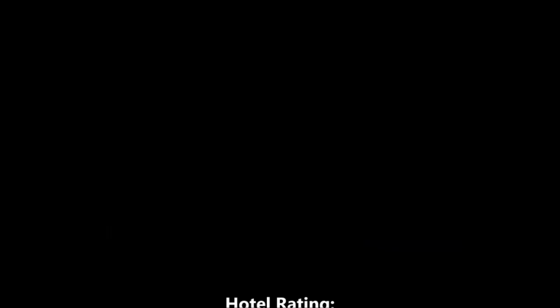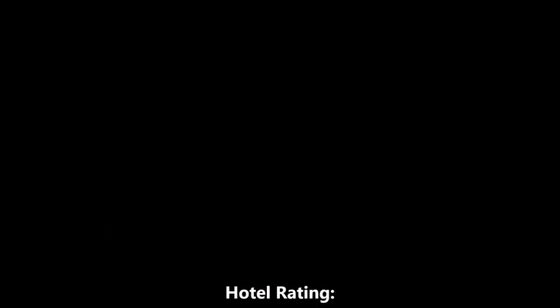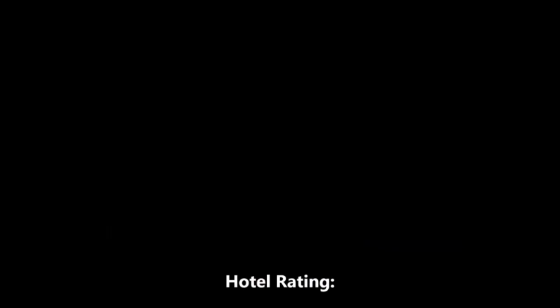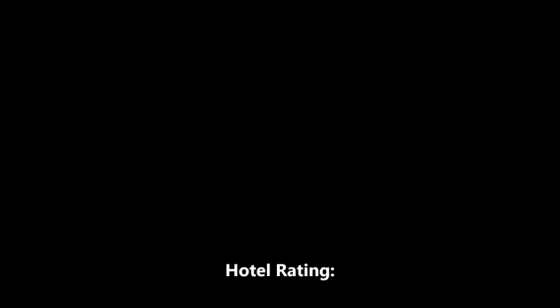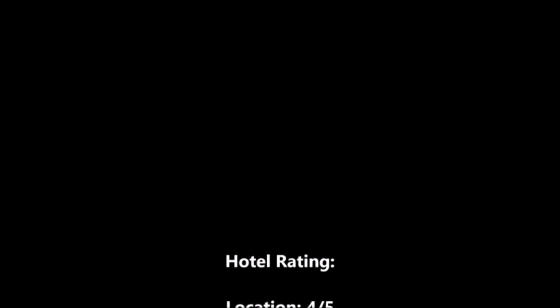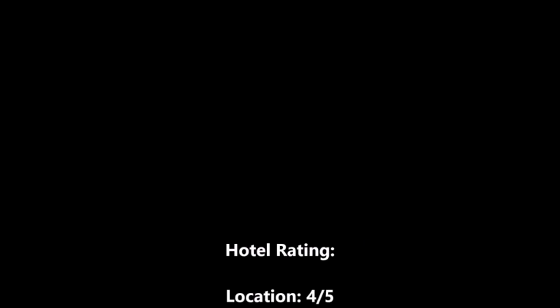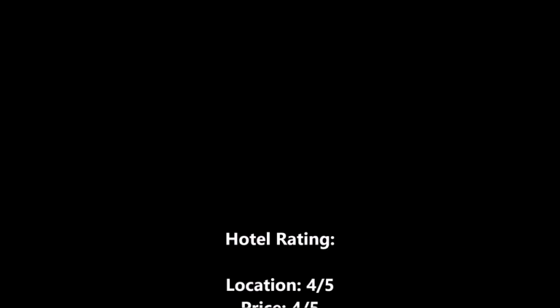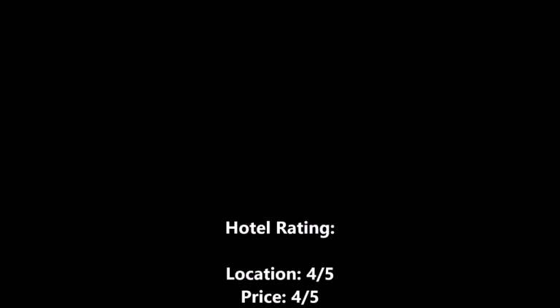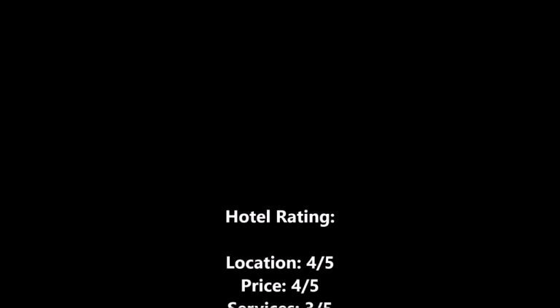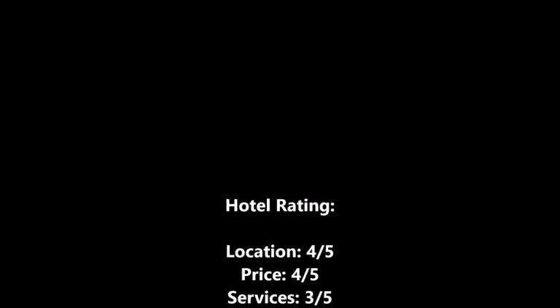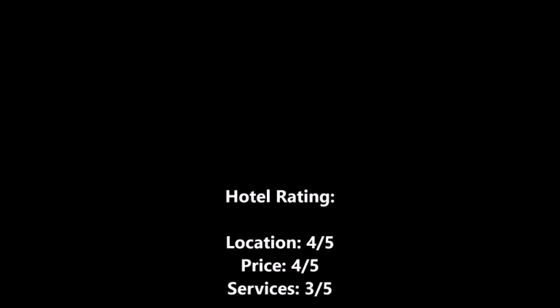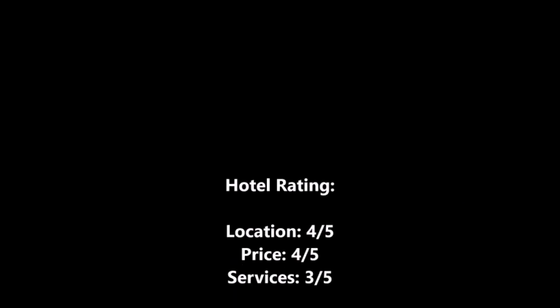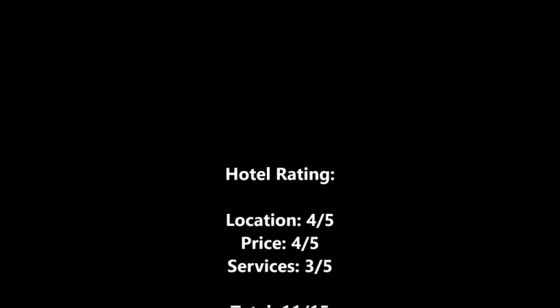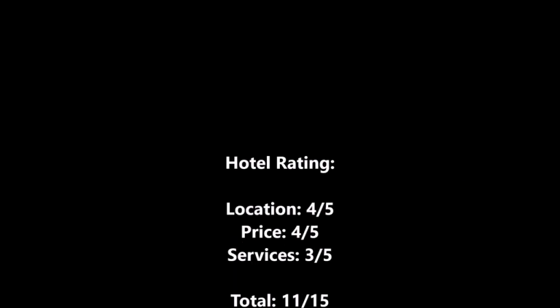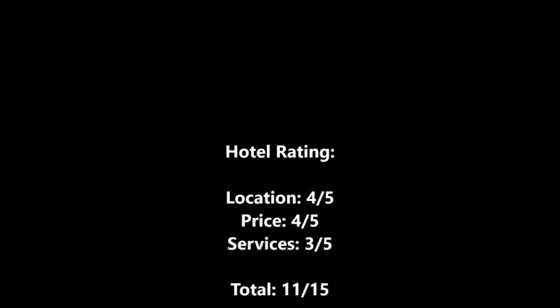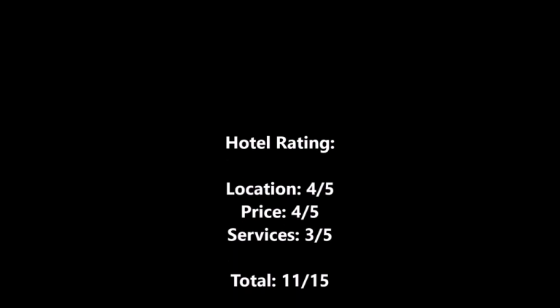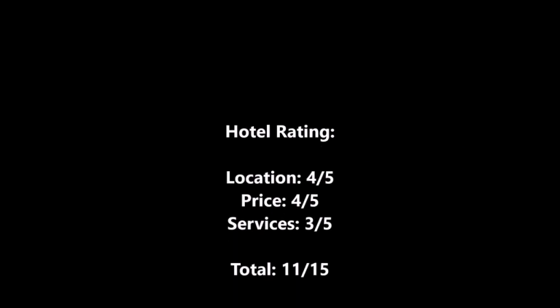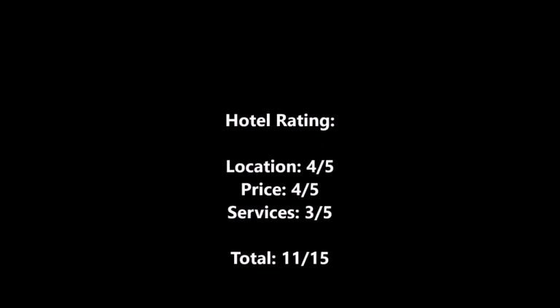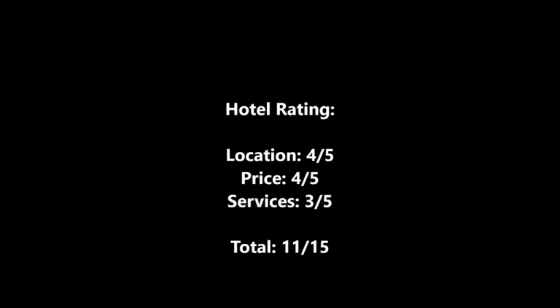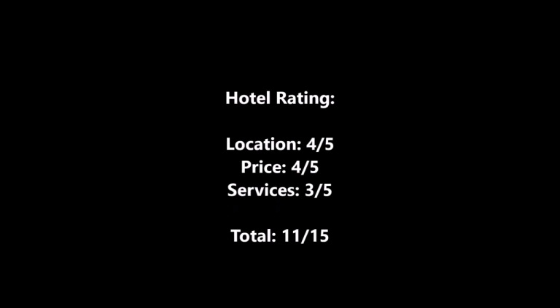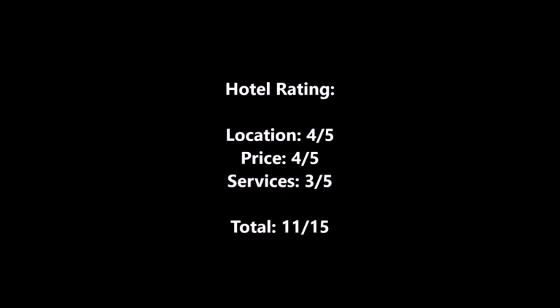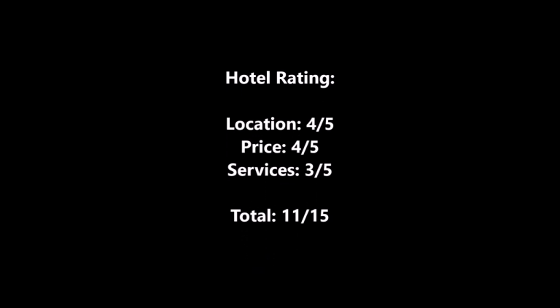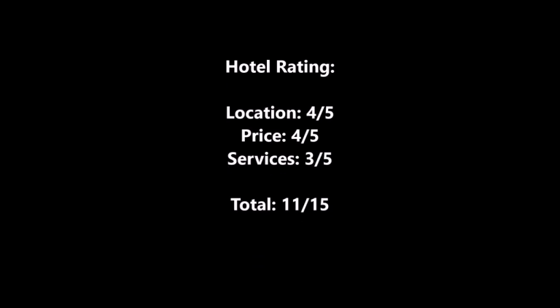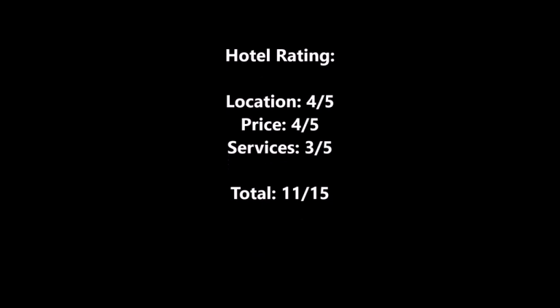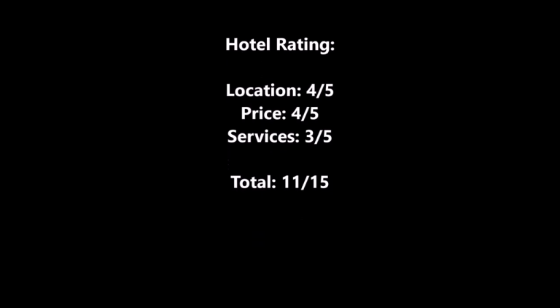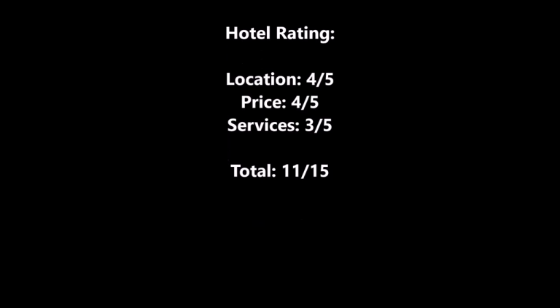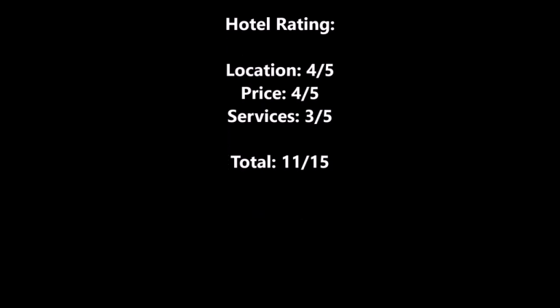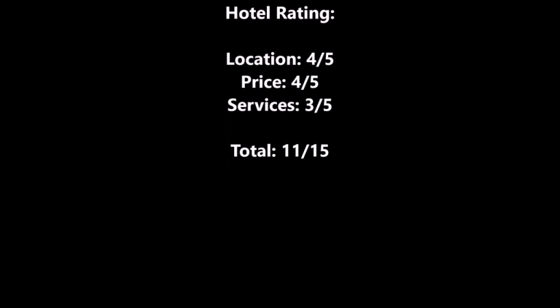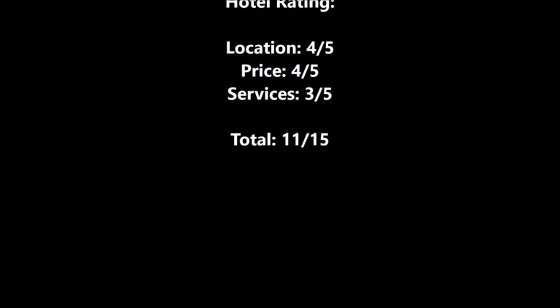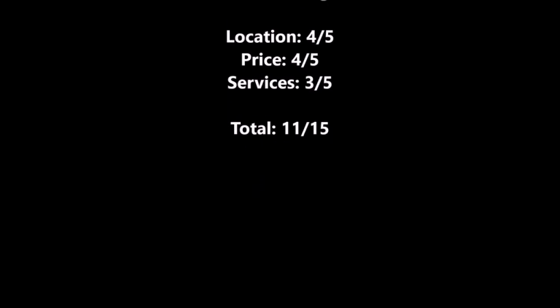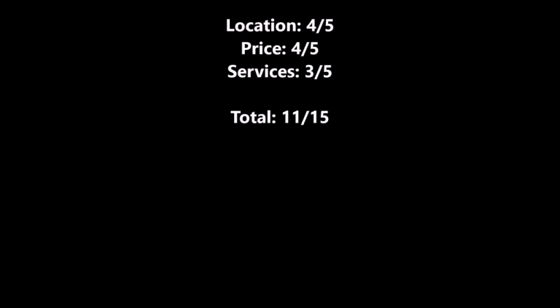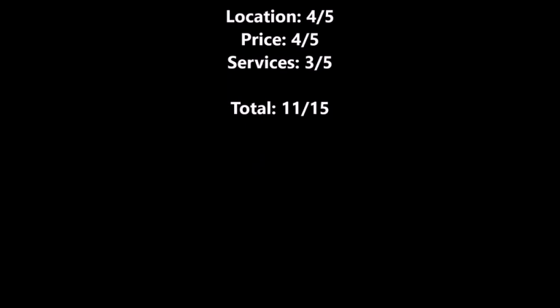Overall, I will rate this hotel a pretty reasonable and modest score of 11 out of 15.